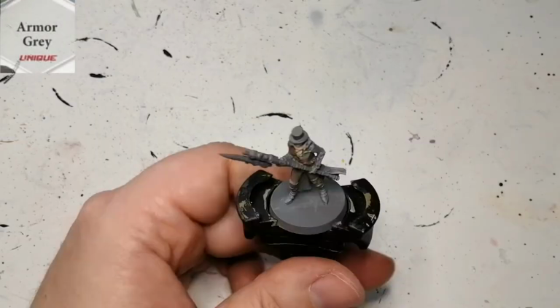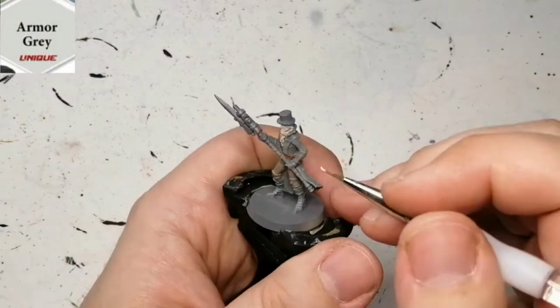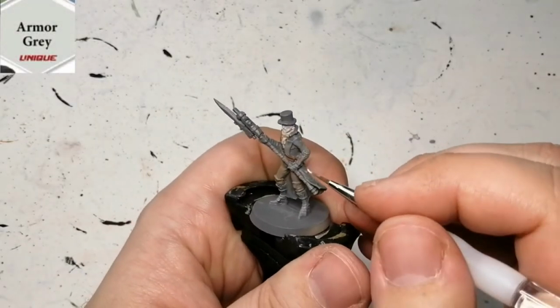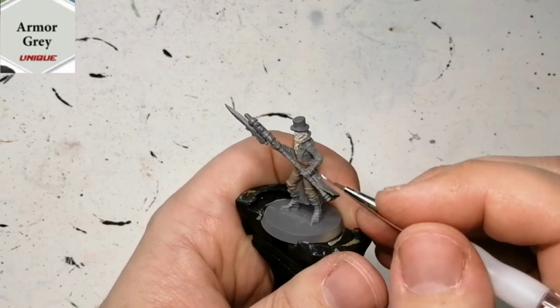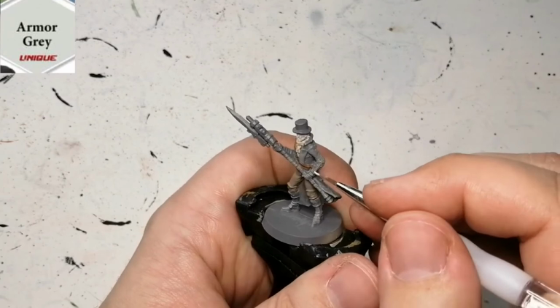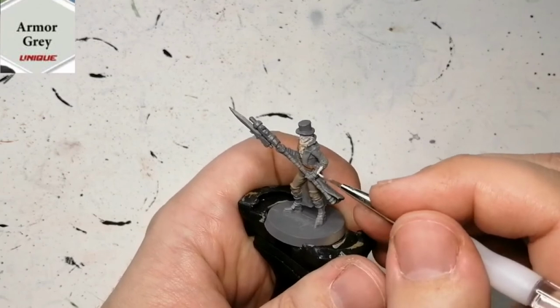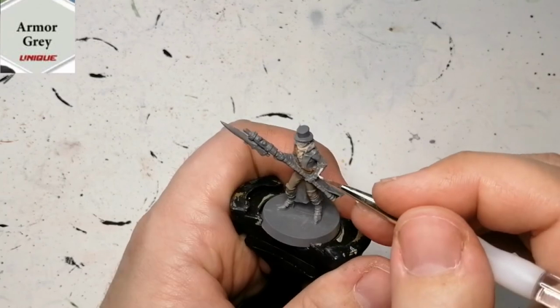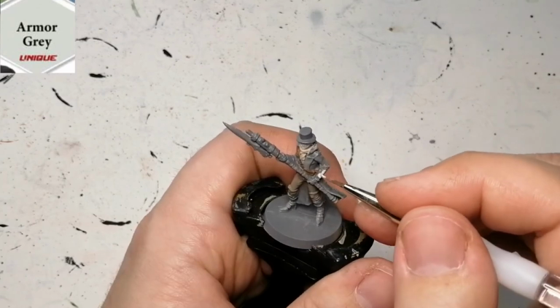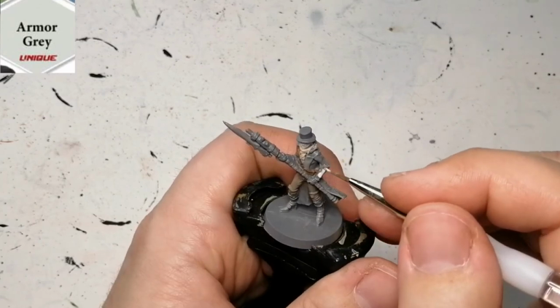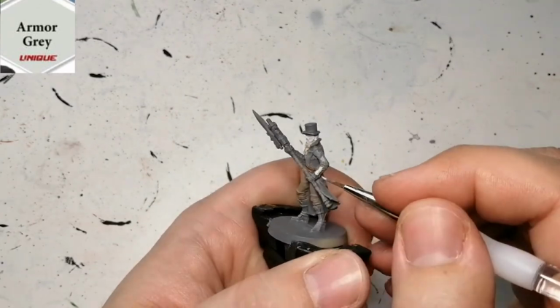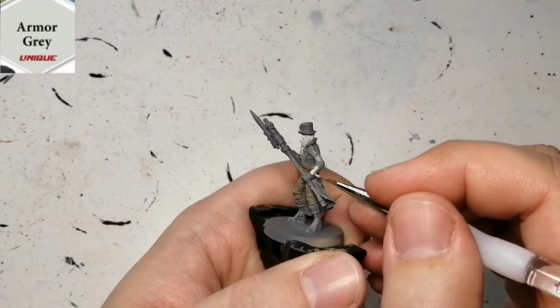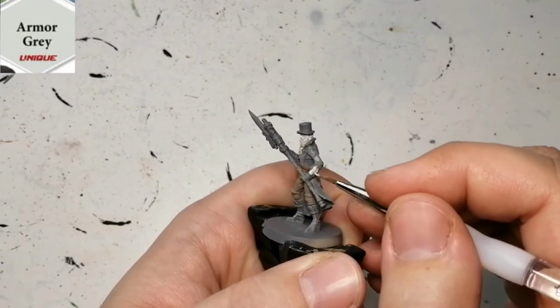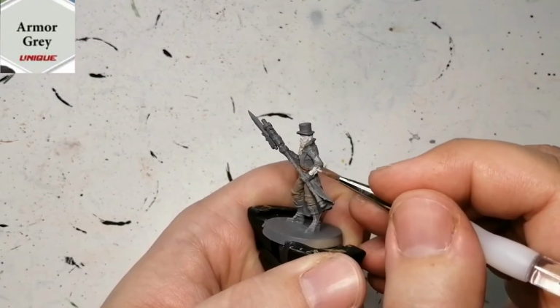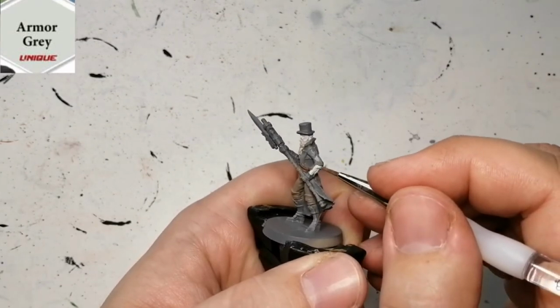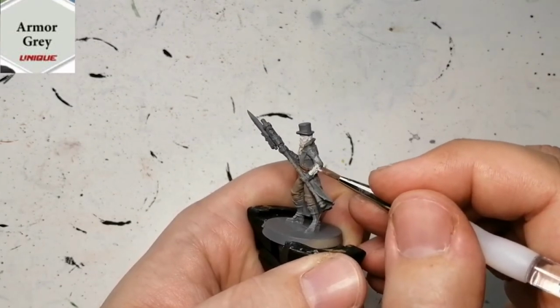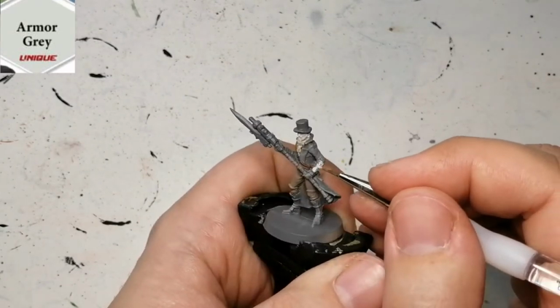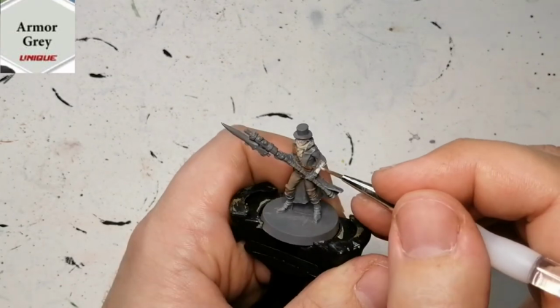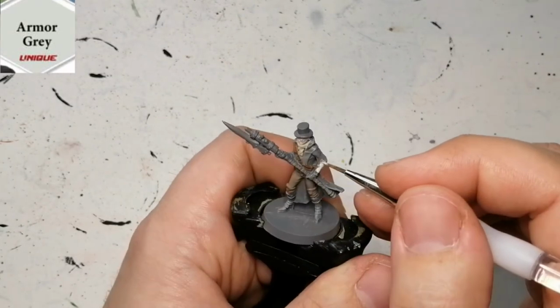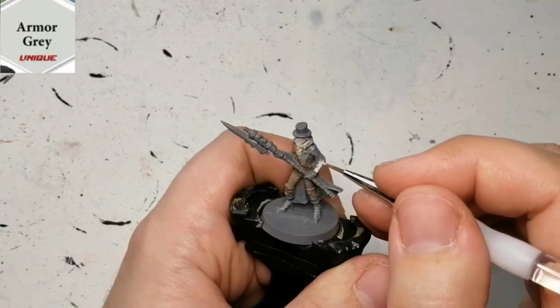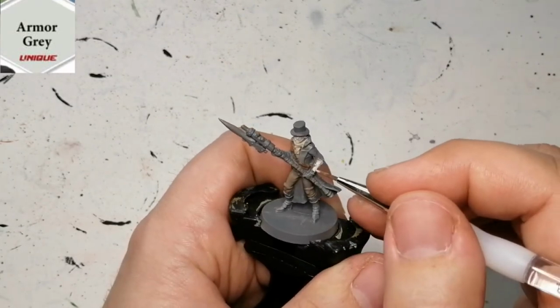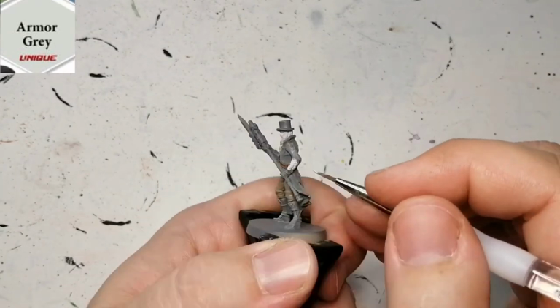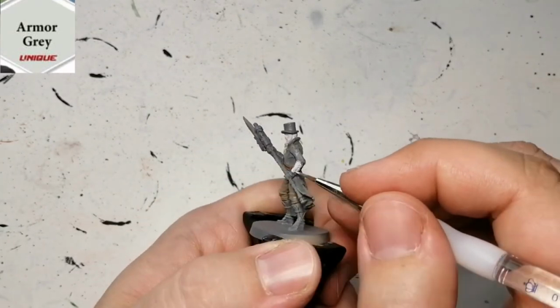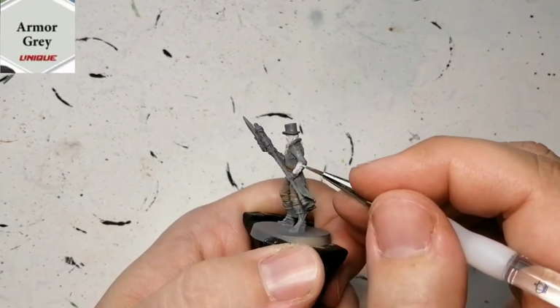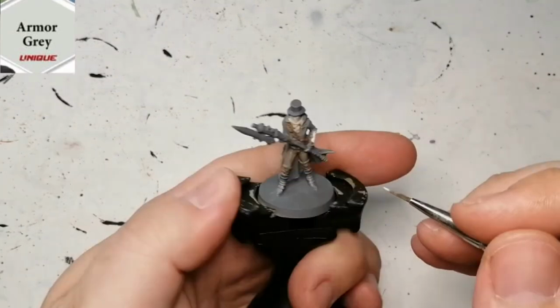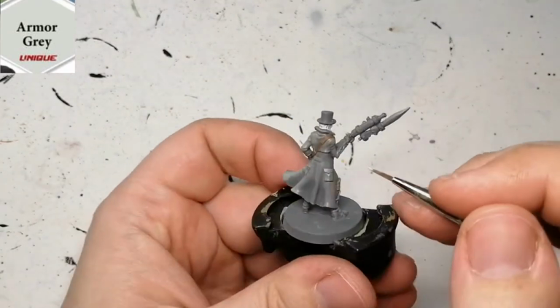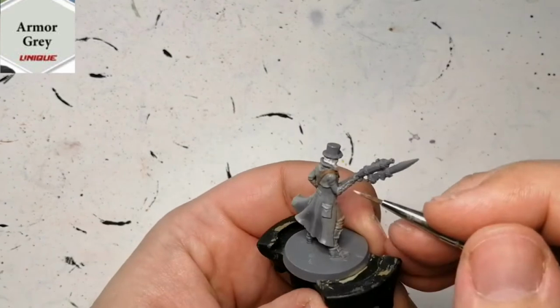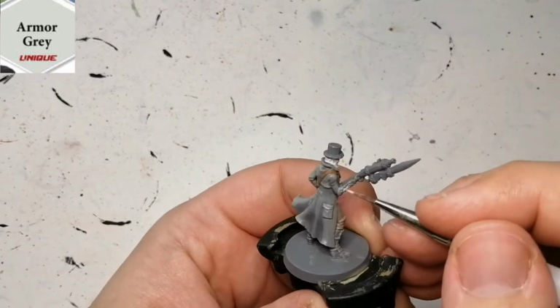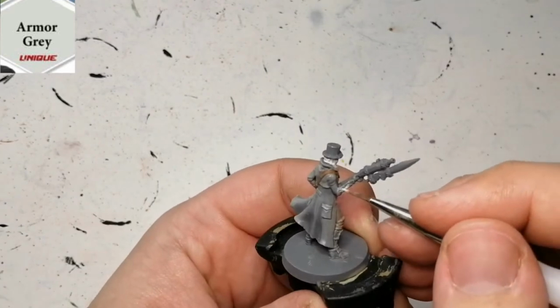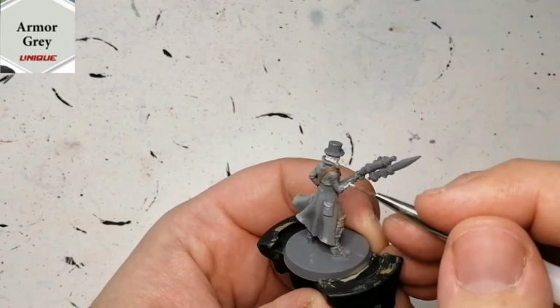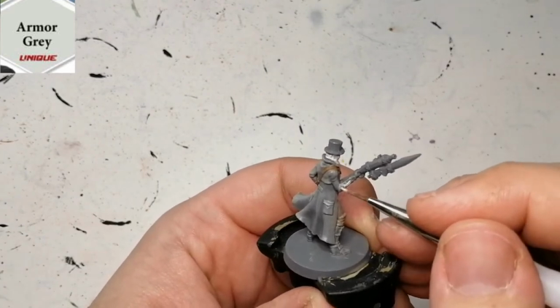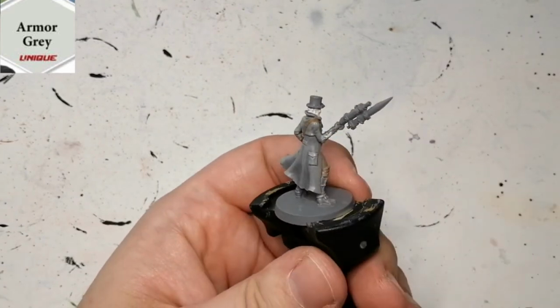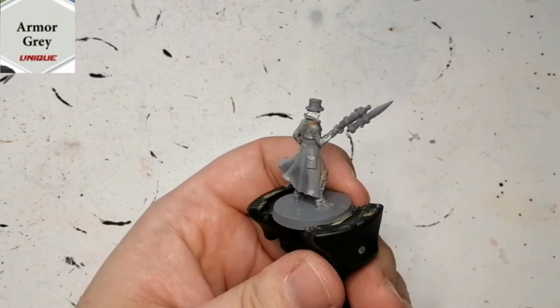Now we're going to be using some Armor Gray, which is a unique paint from Zombie Side Invader, and I'm going to be using this on the braces that he has on his arms.